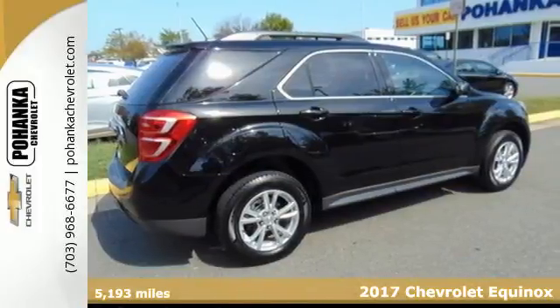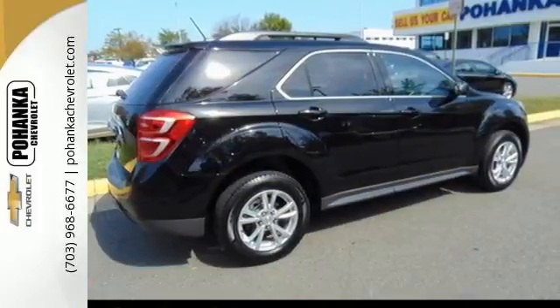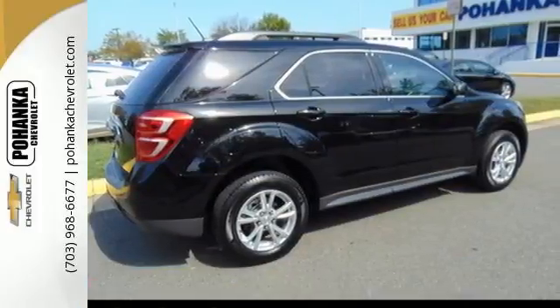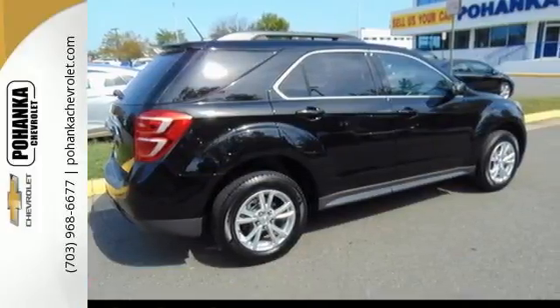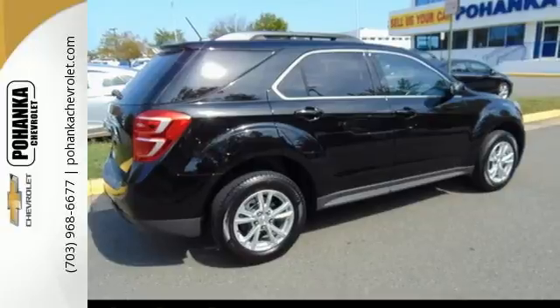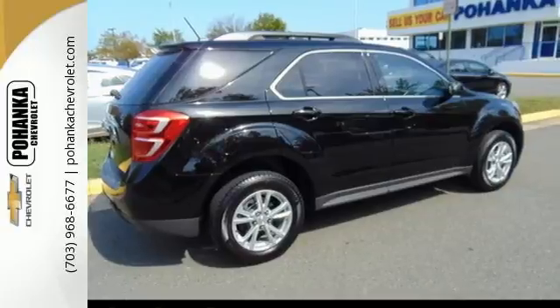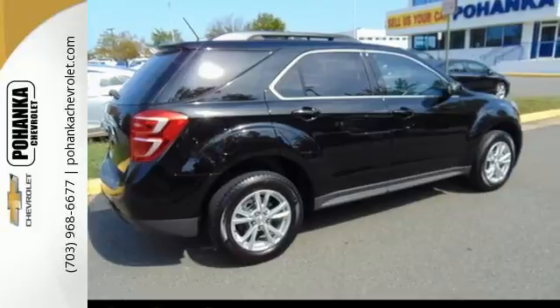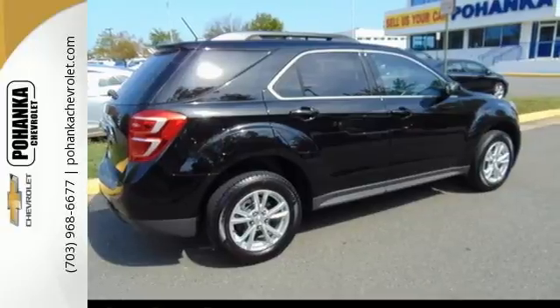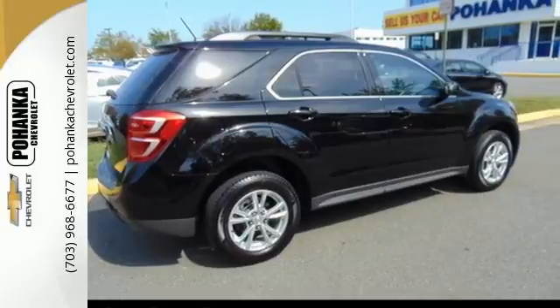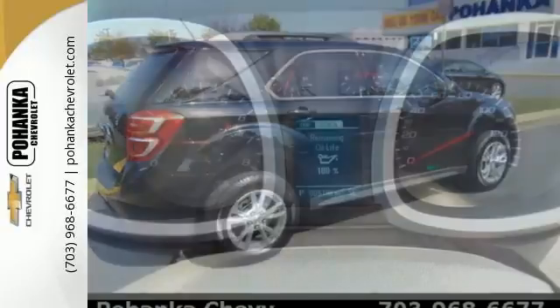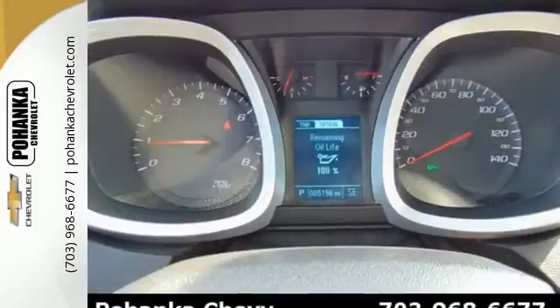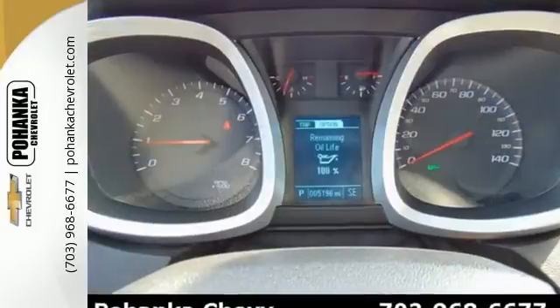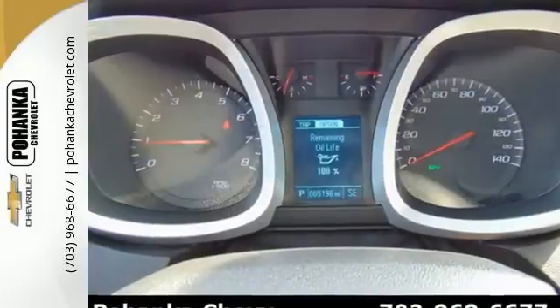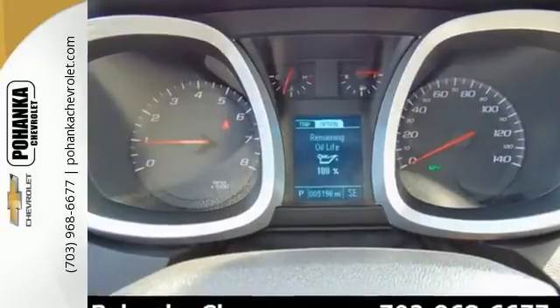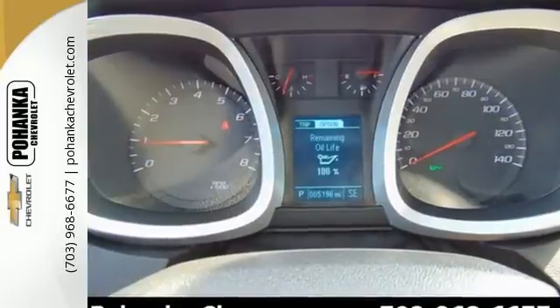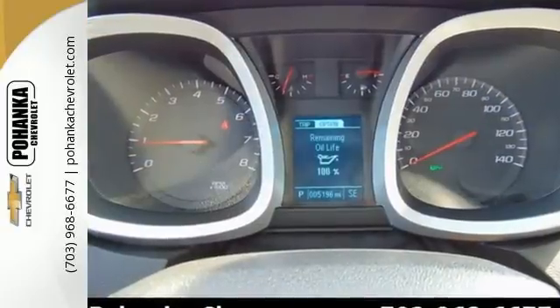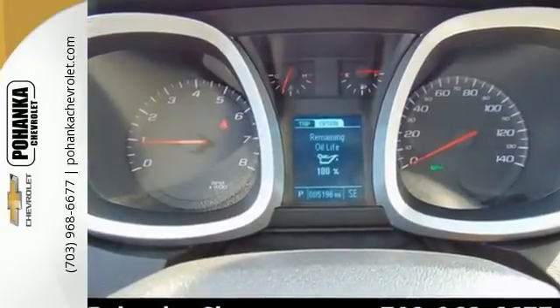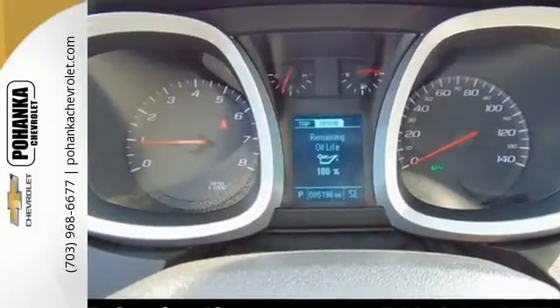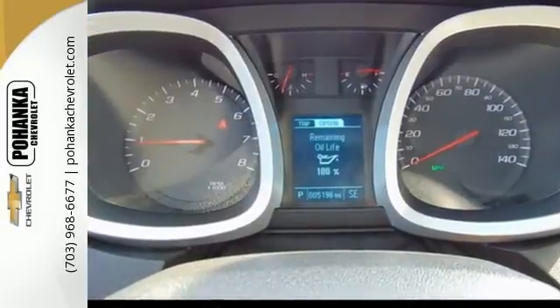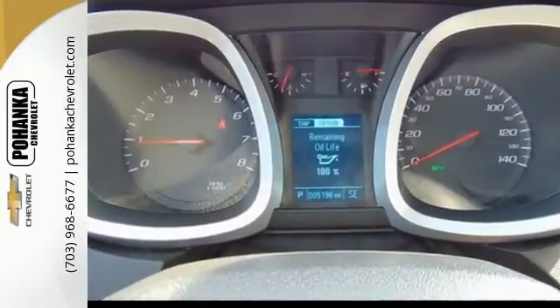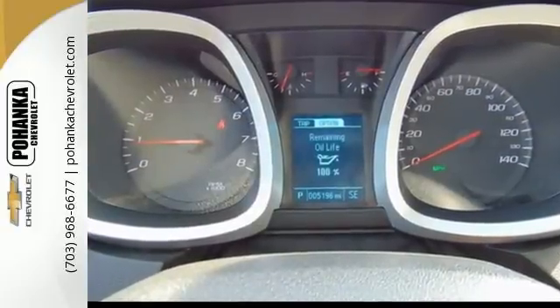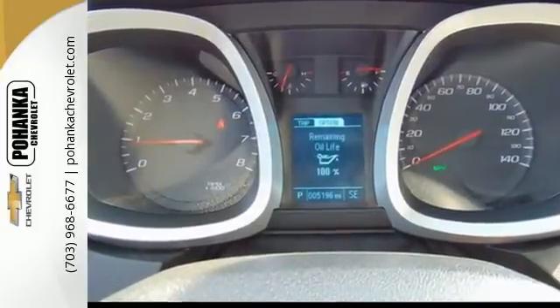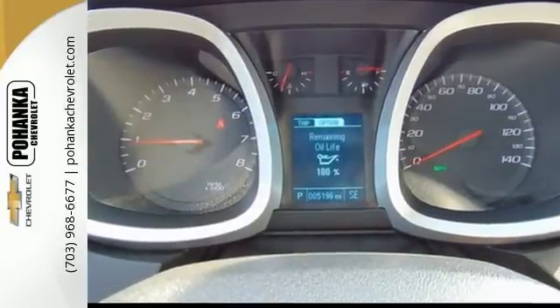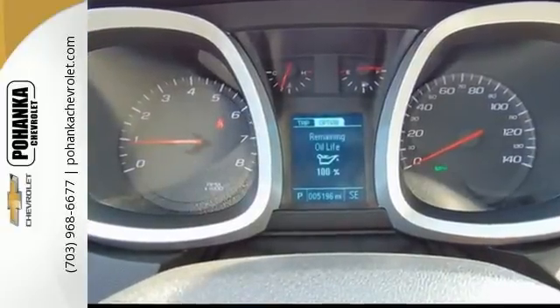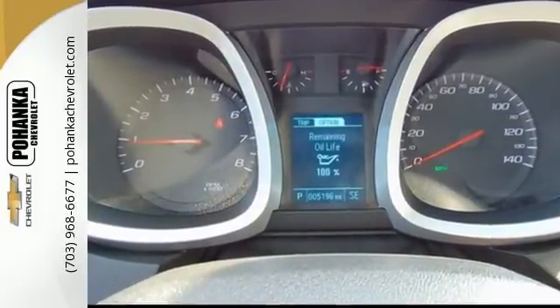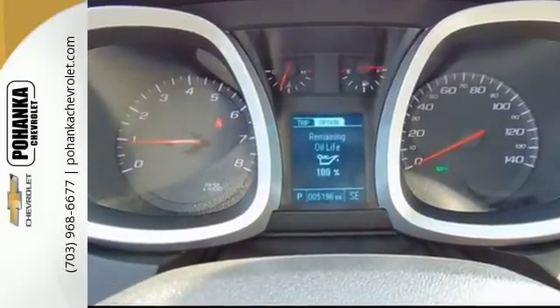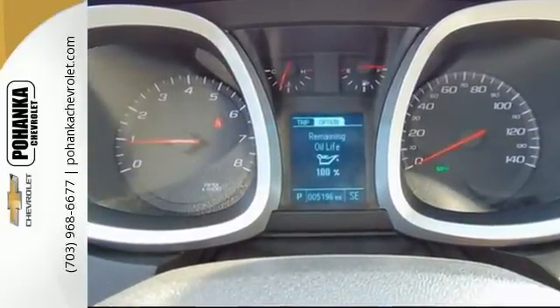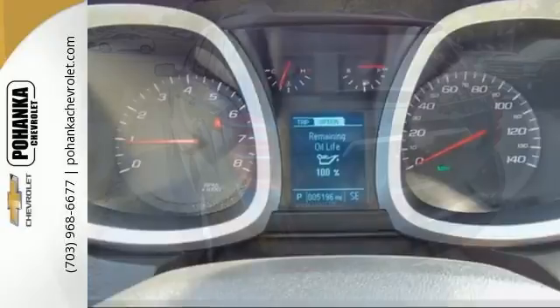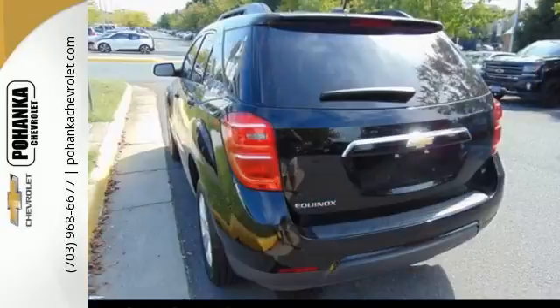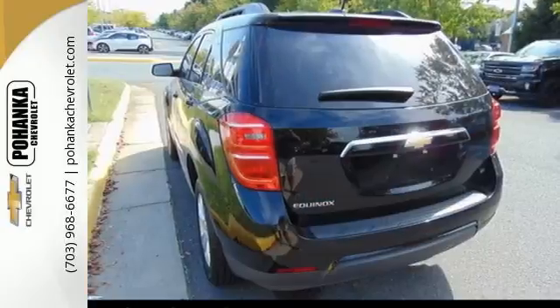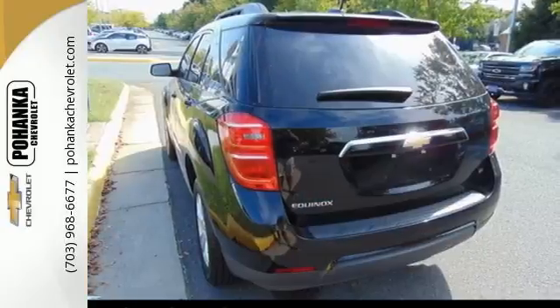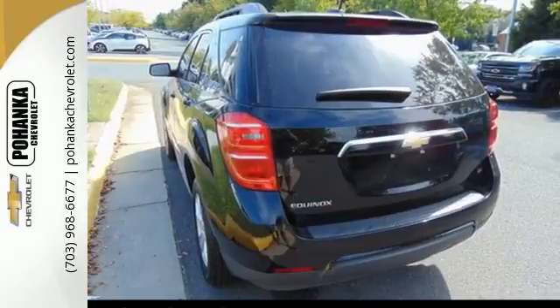It has premium styling outside and inside, a plethora of storage space, taking advantage of any unused area to help haul more cargo.